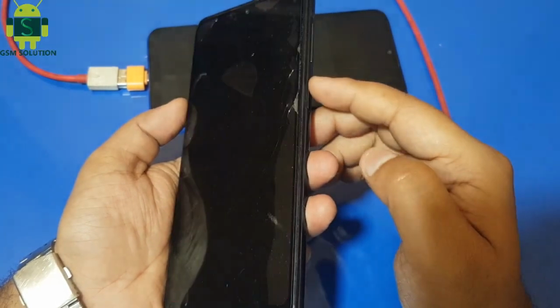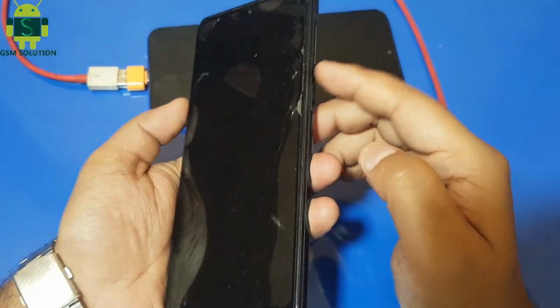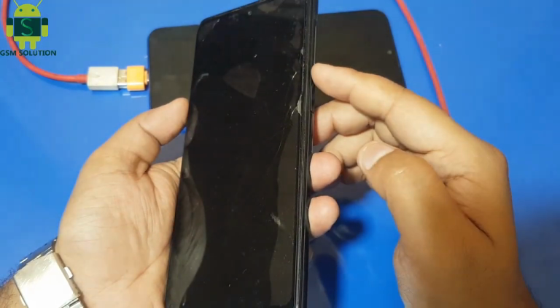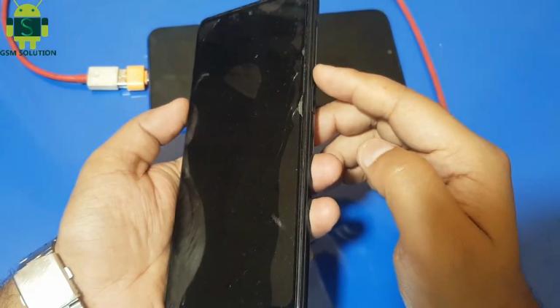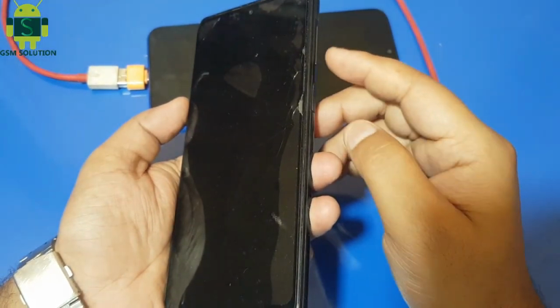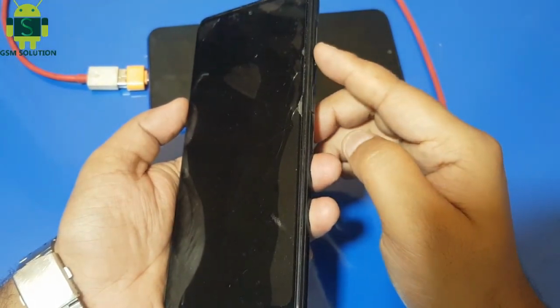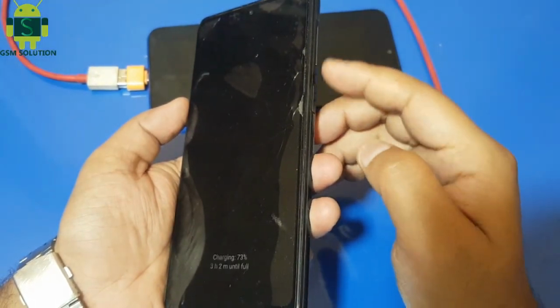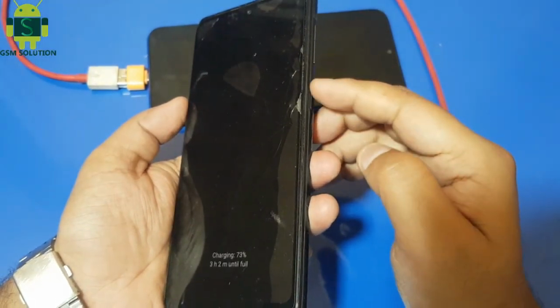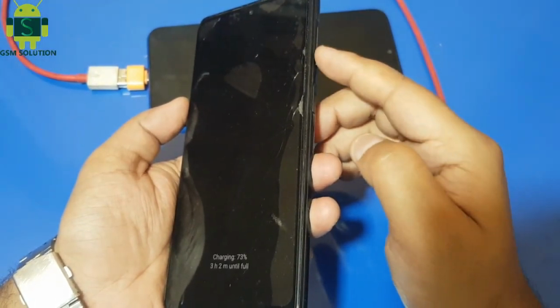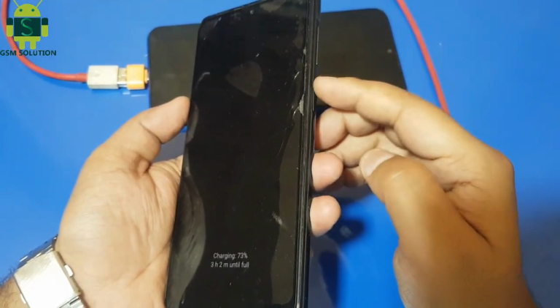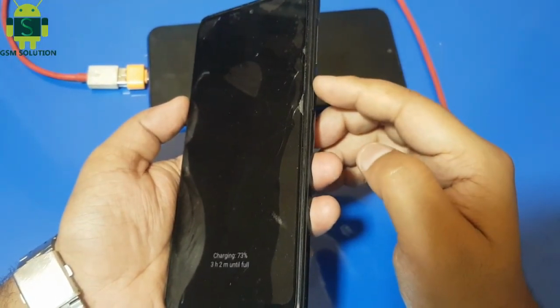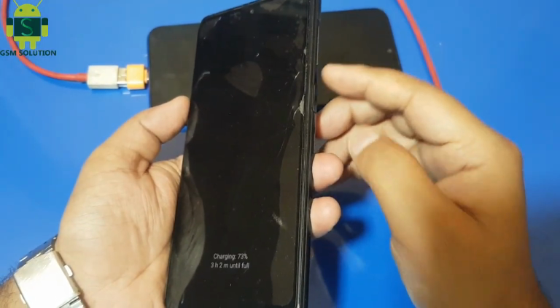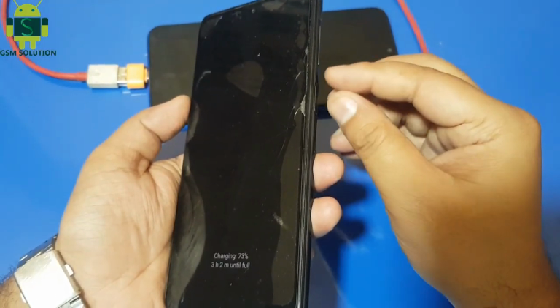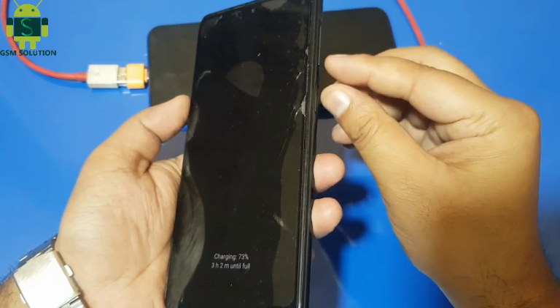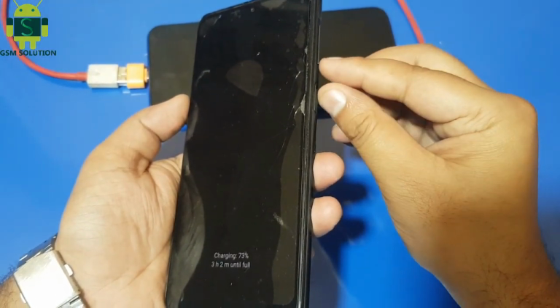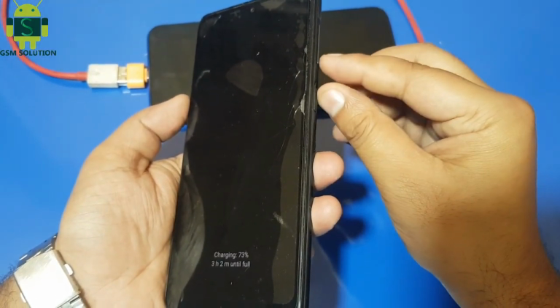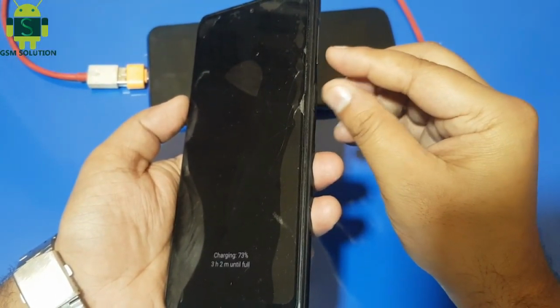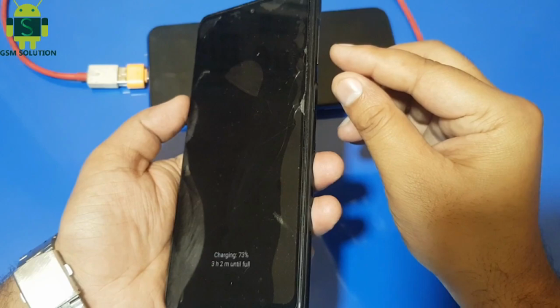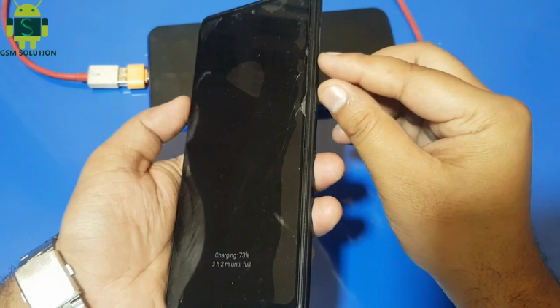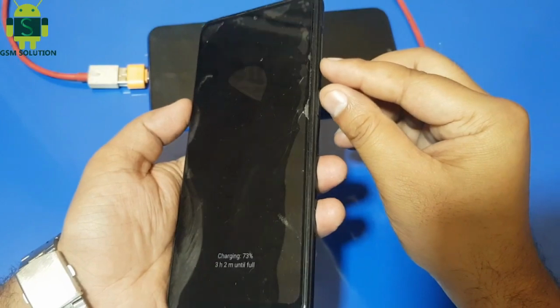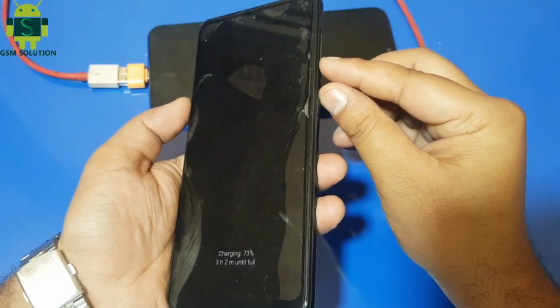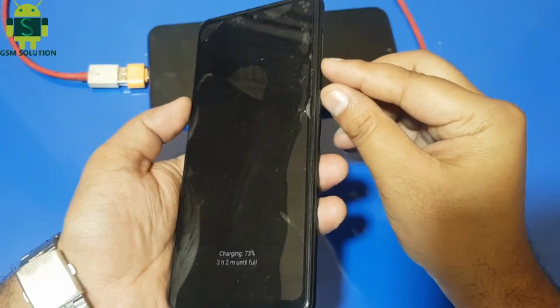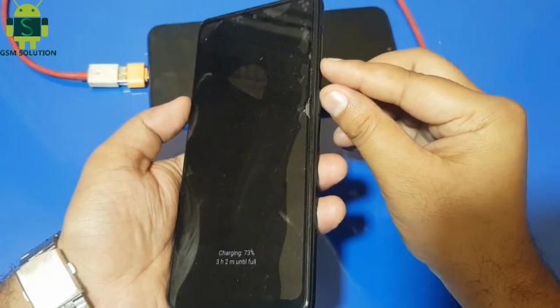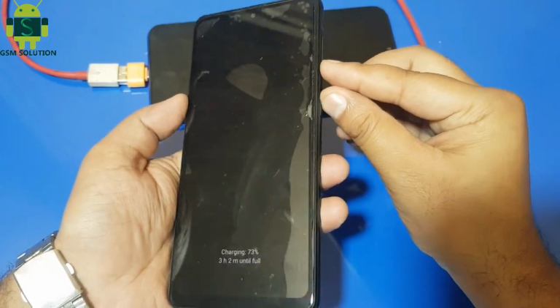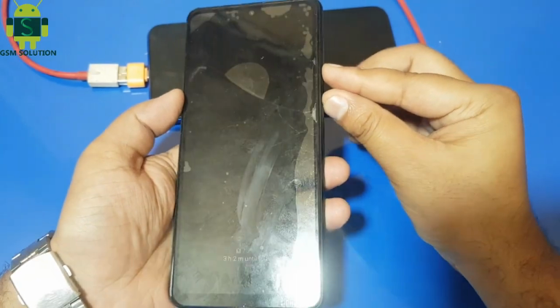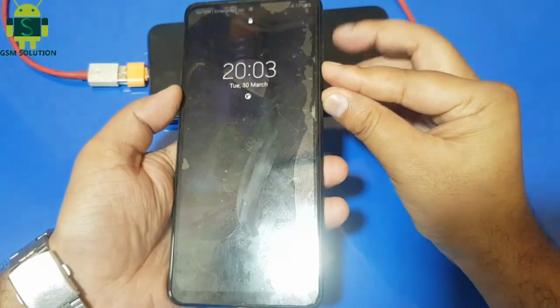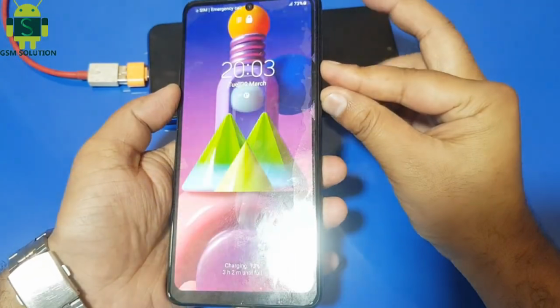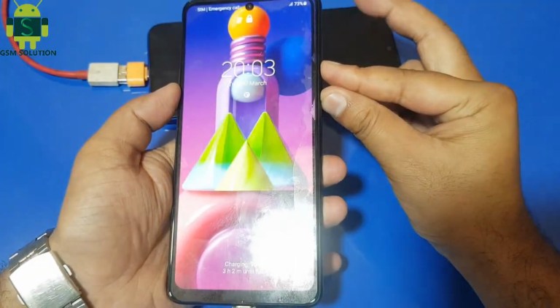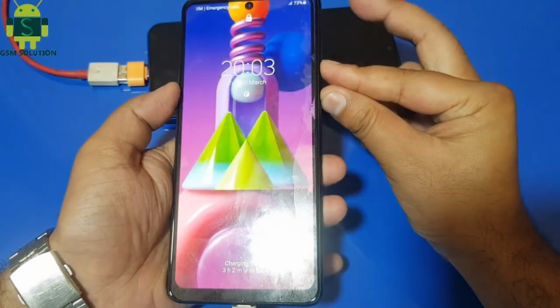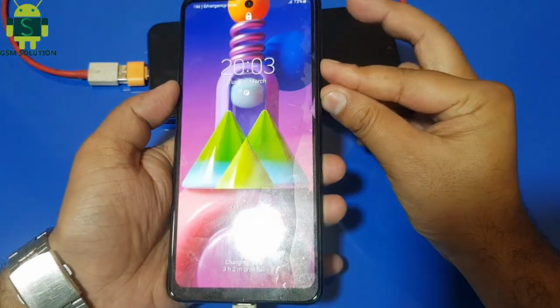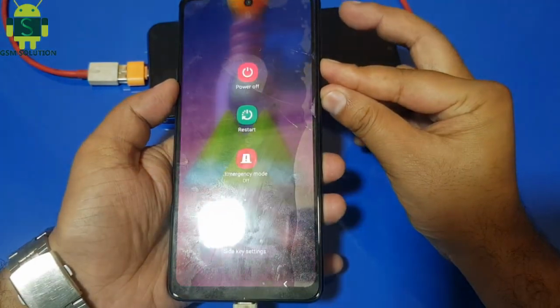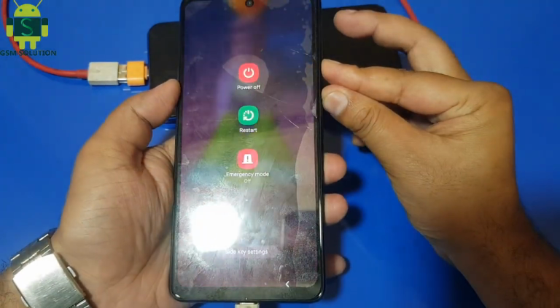First, press and hold power and volume down for 10 seconds until your device switches off, then quickly press power and volume up key.